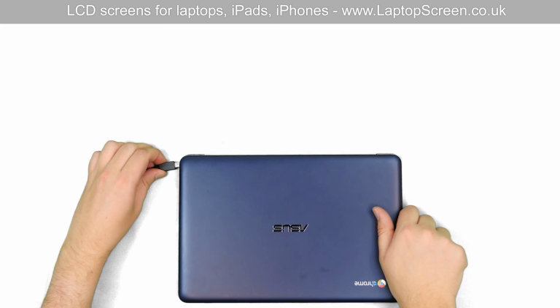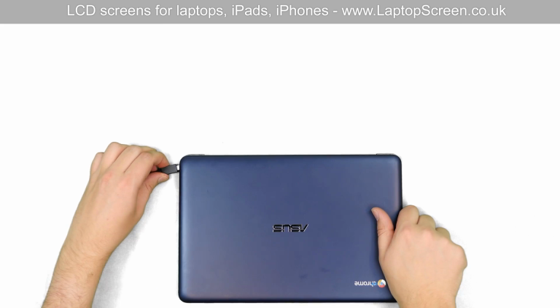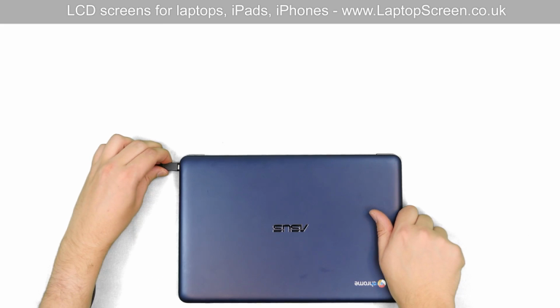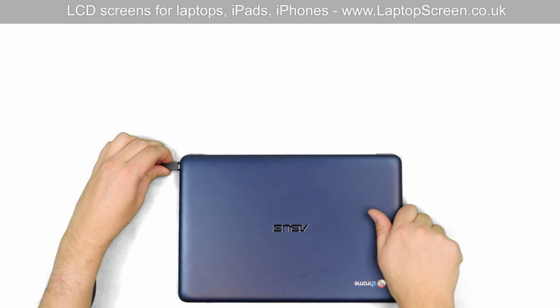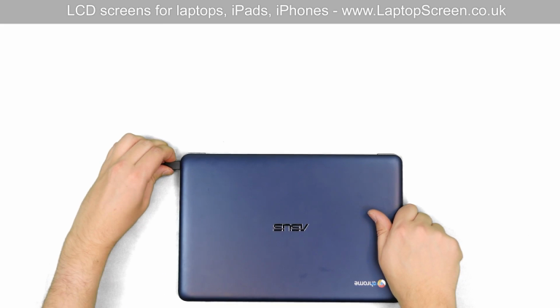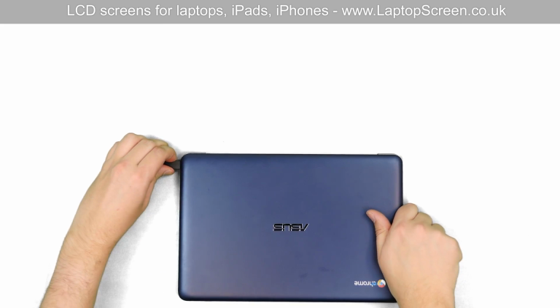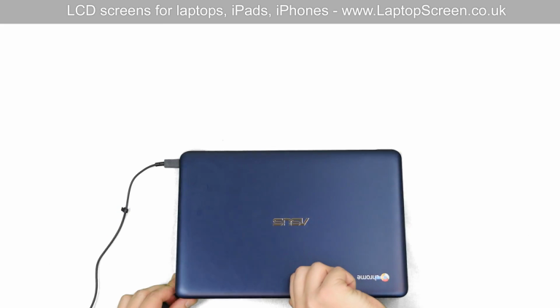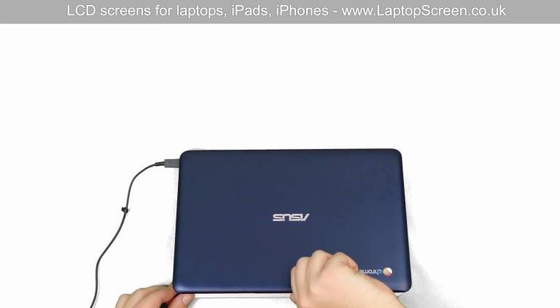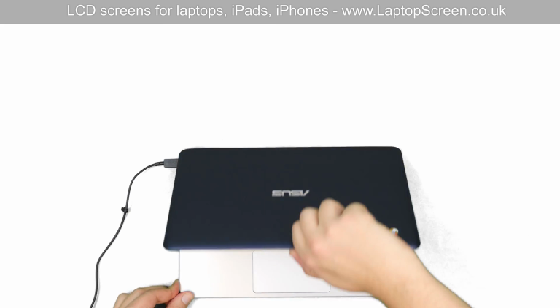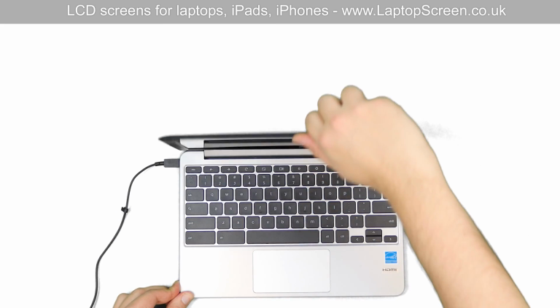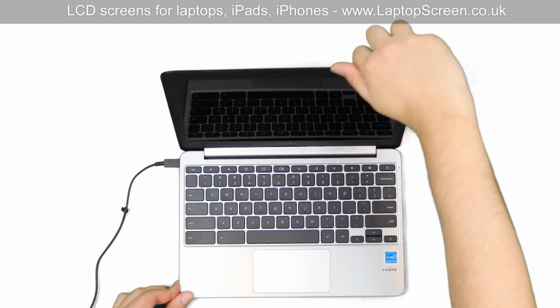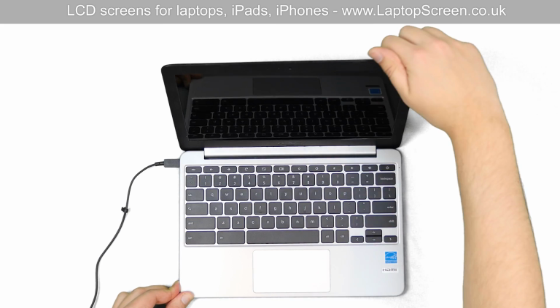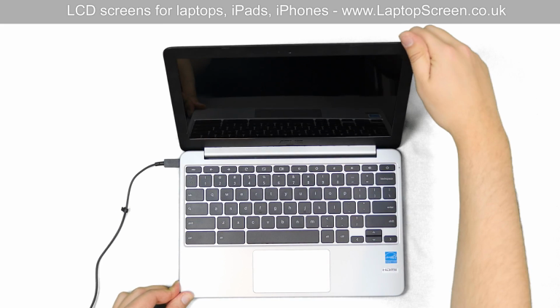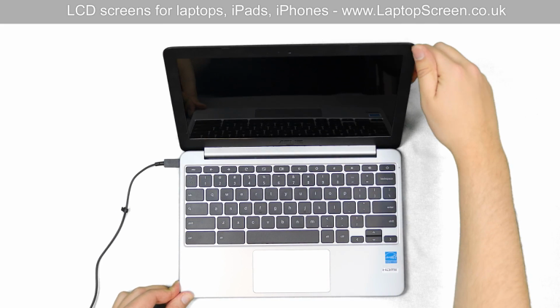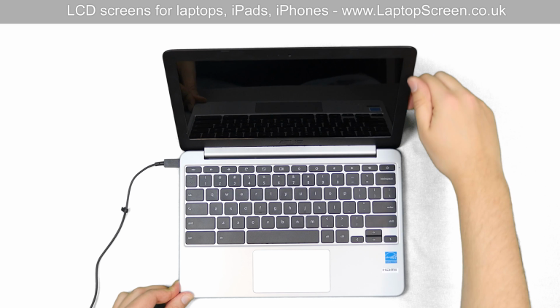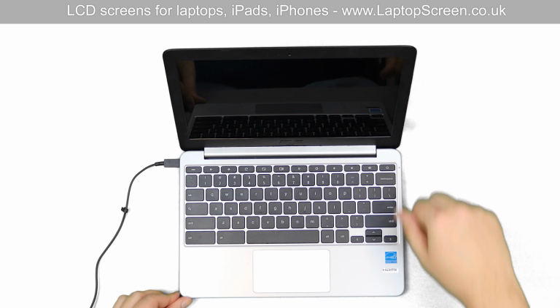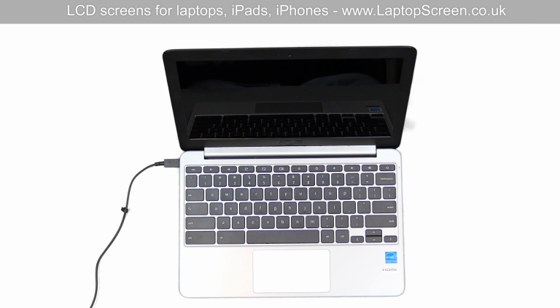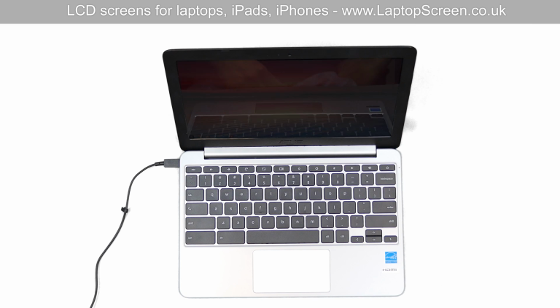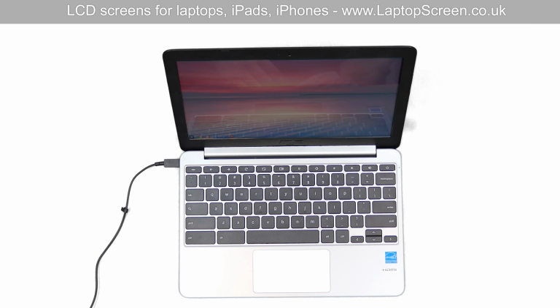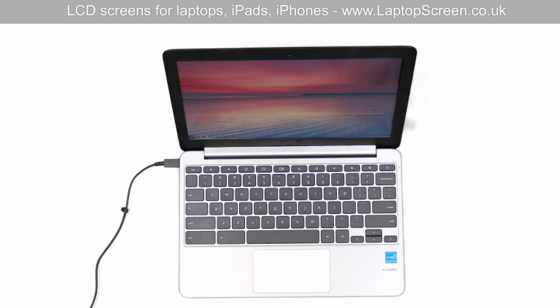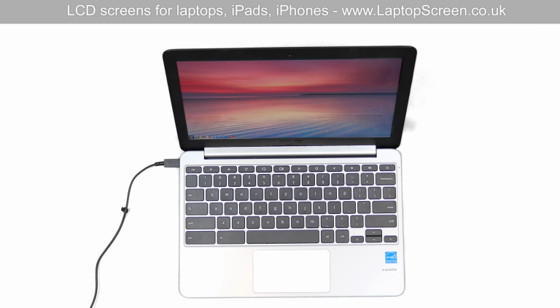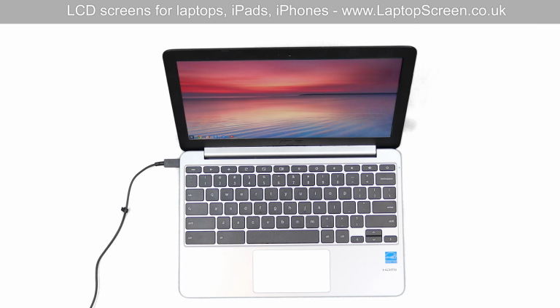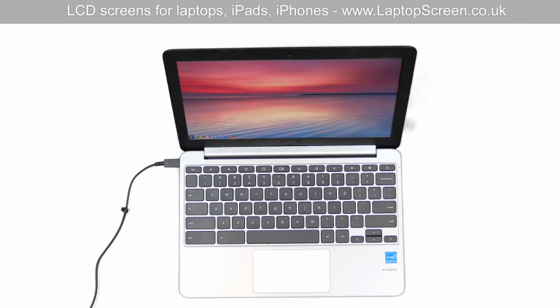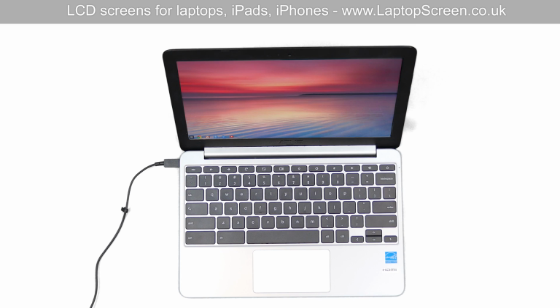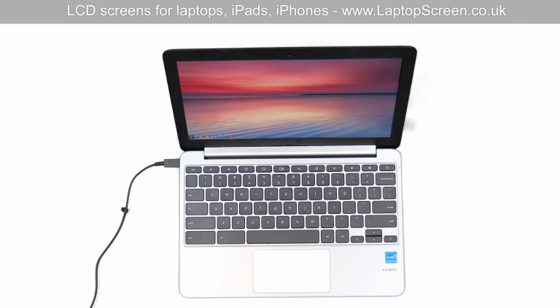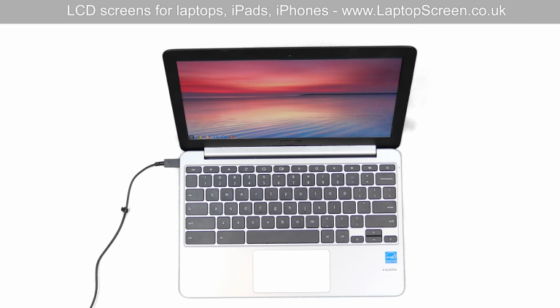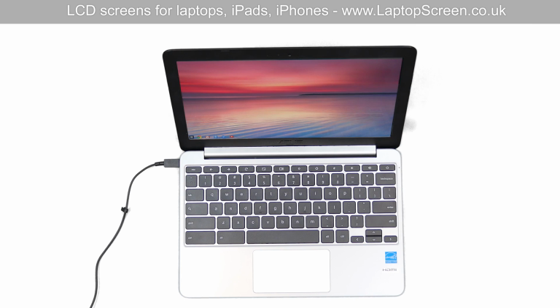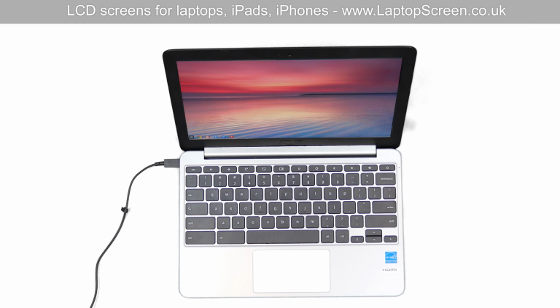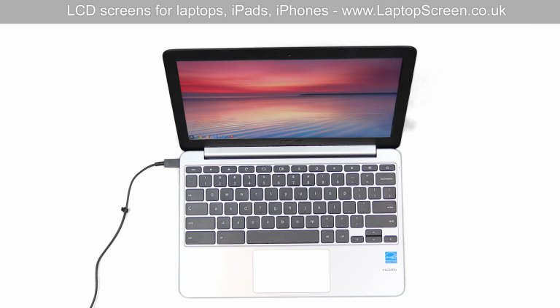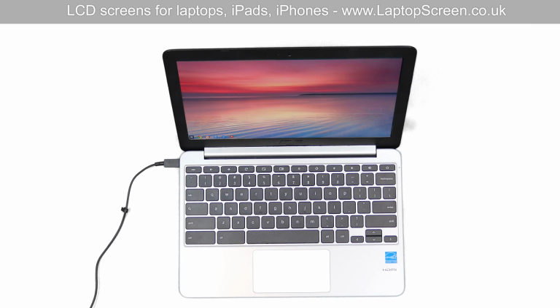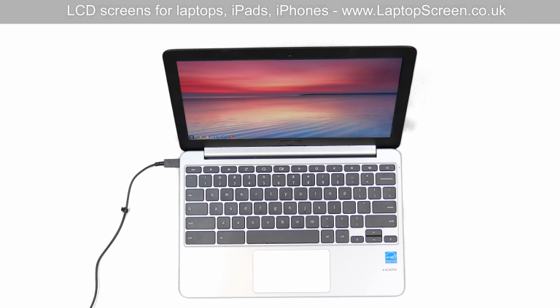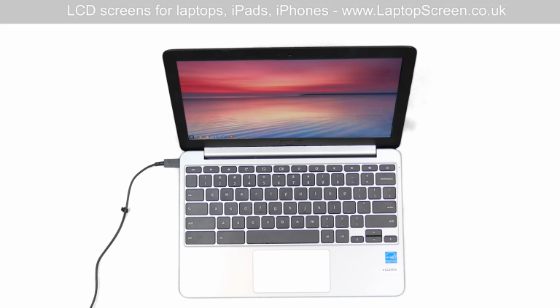Reconnect the power cord and turn the laptop on. The LCD screen is installed correctly and we are done.